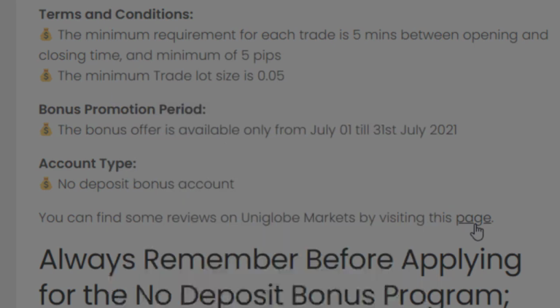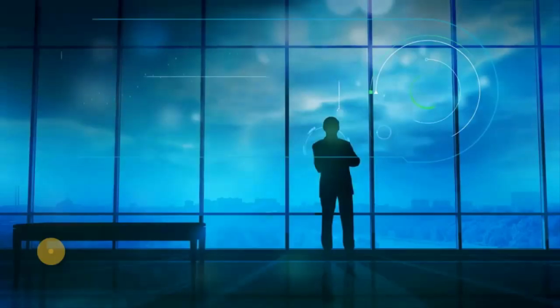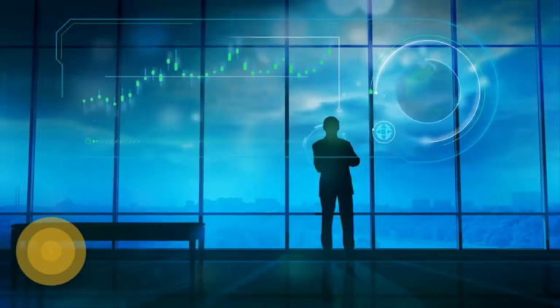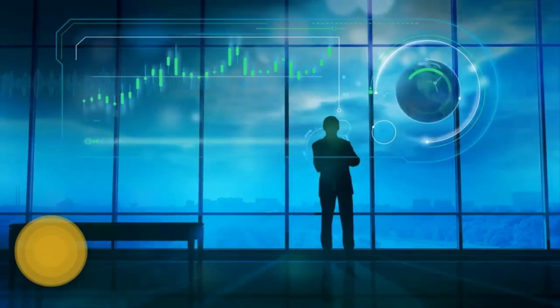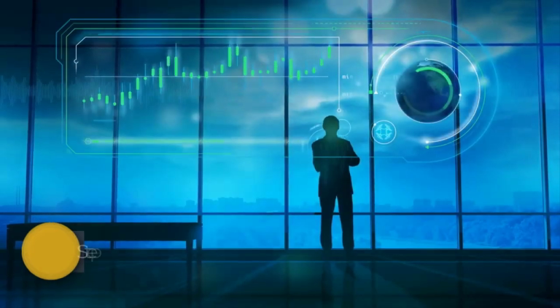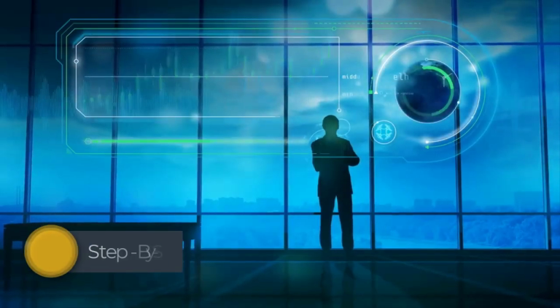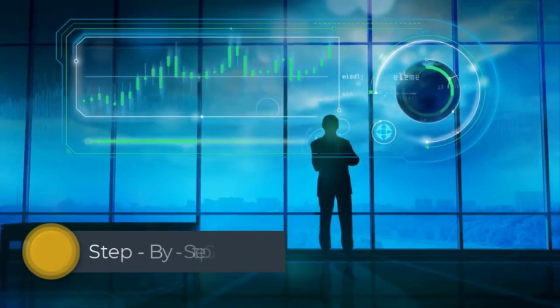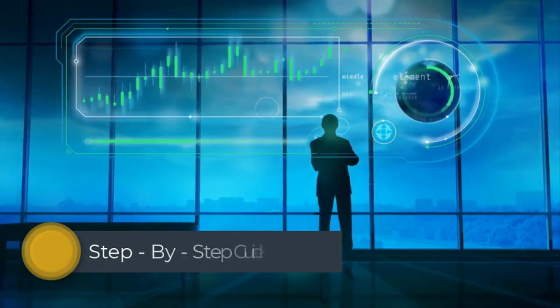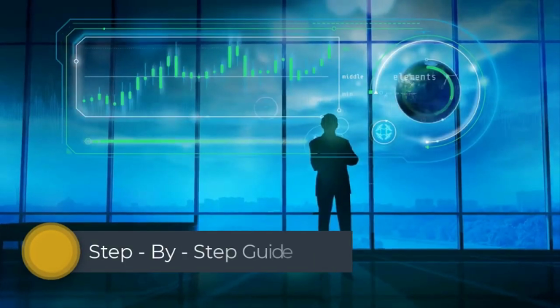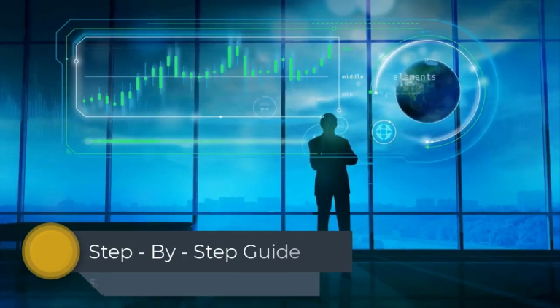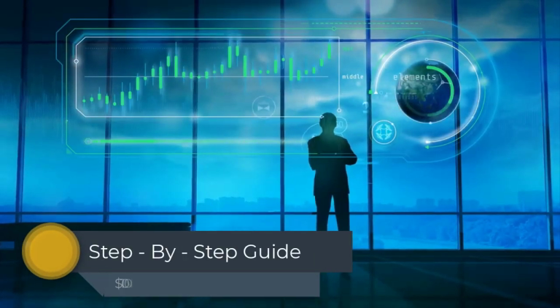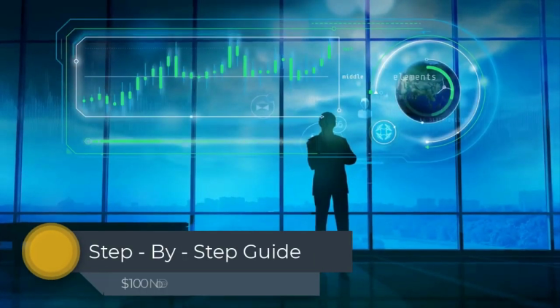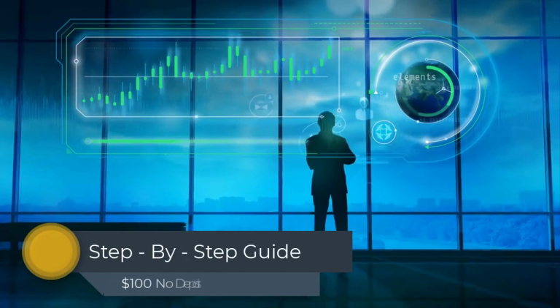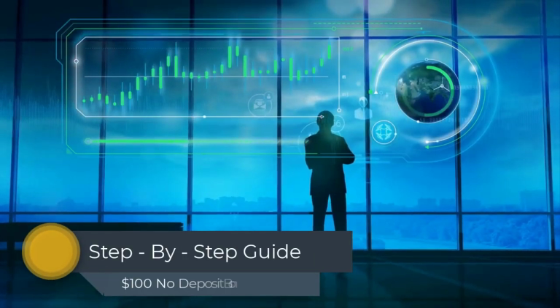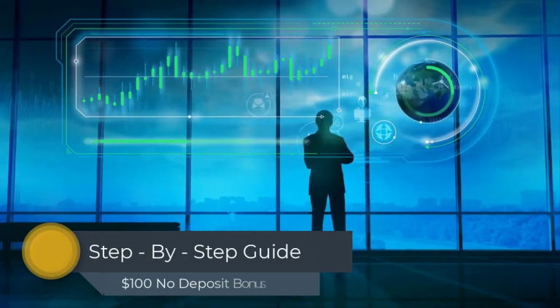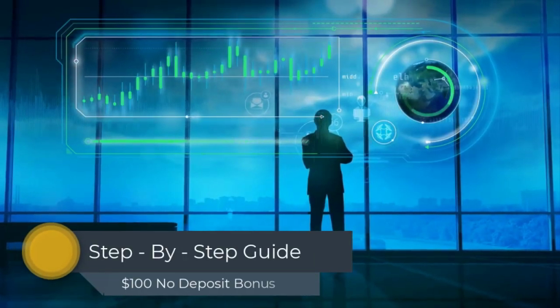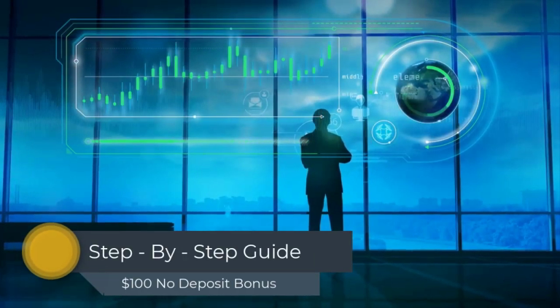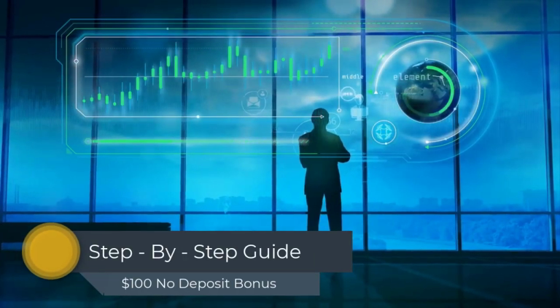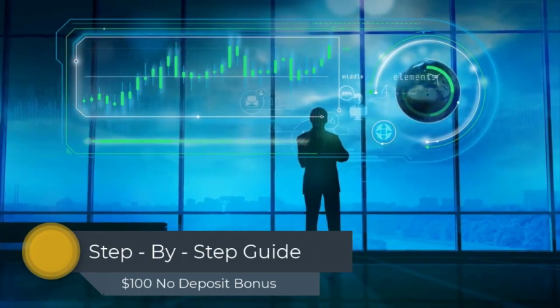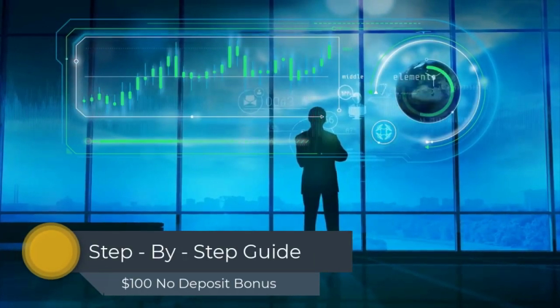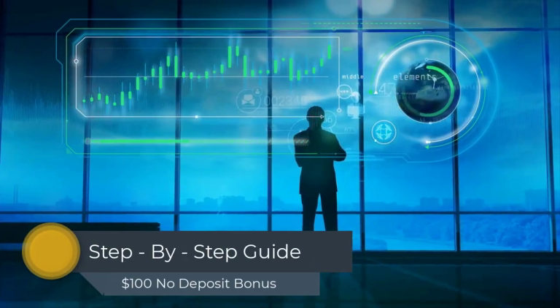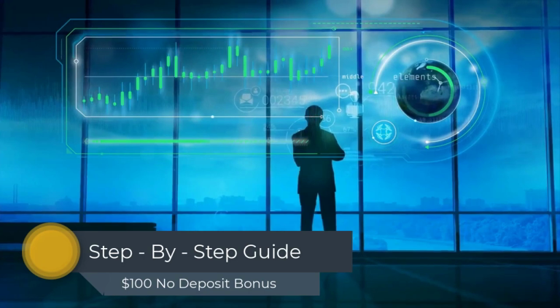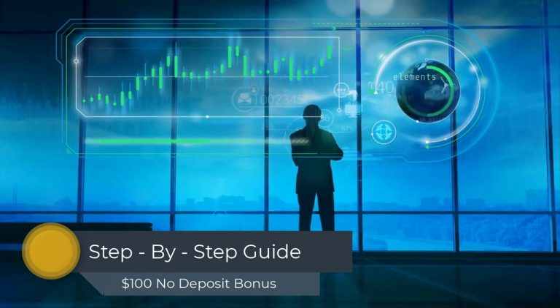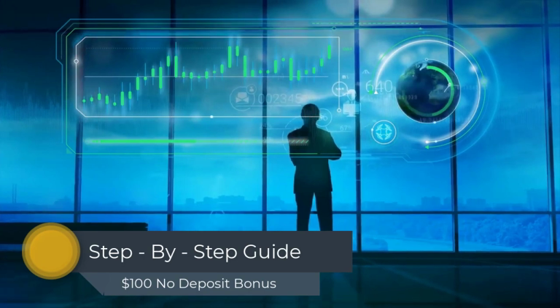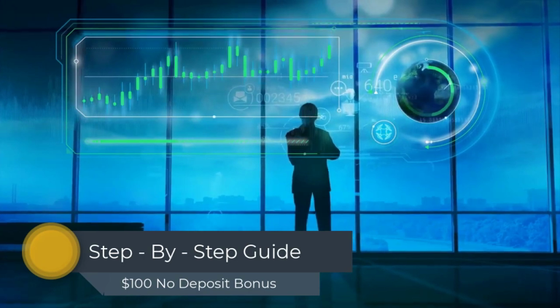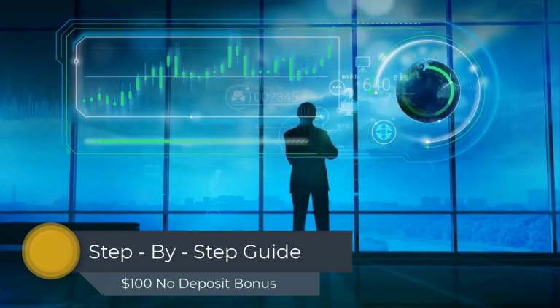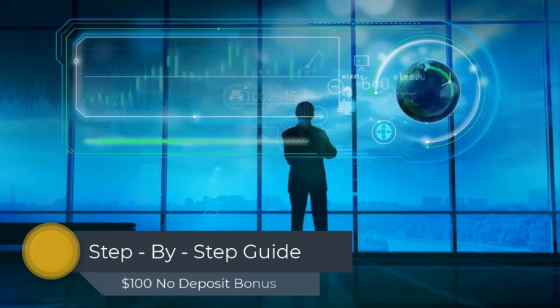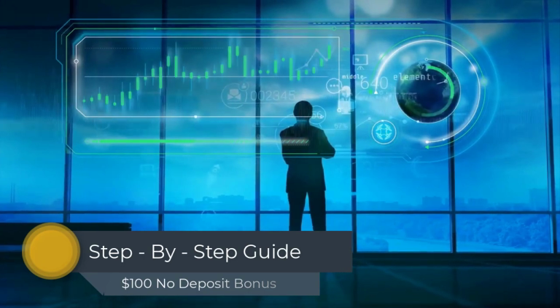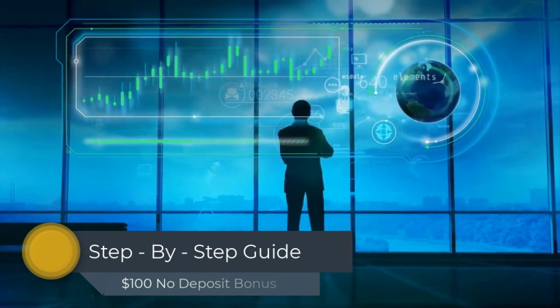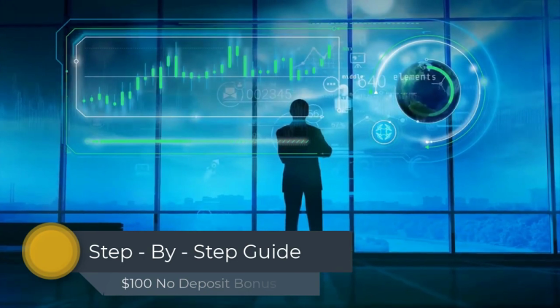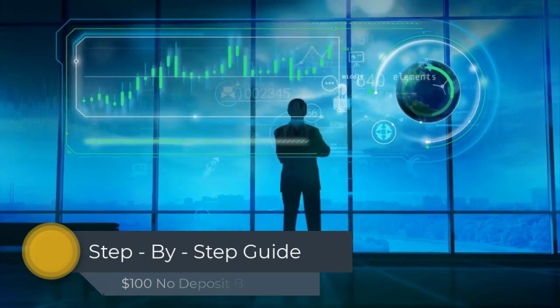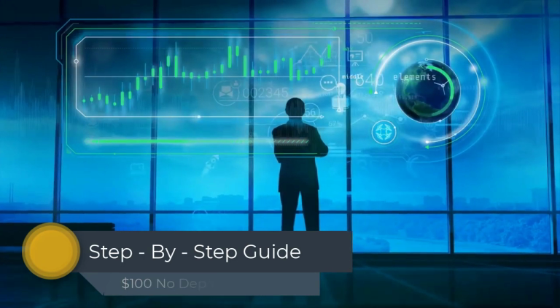Now it's time to go through this step-by-step guide for getting the no deposit bonus given by Uniglobe Markets.